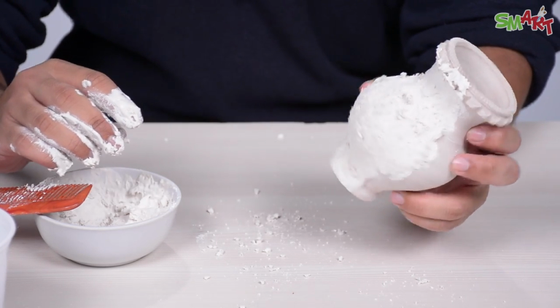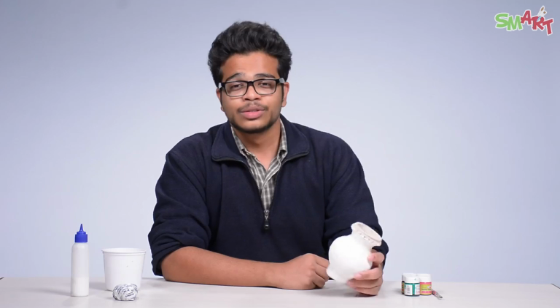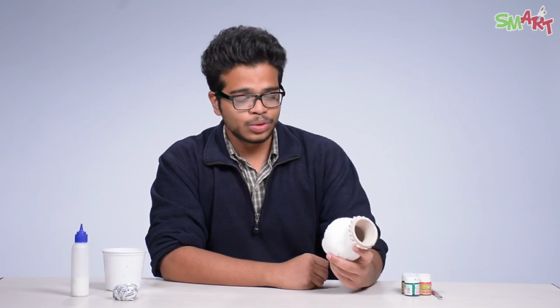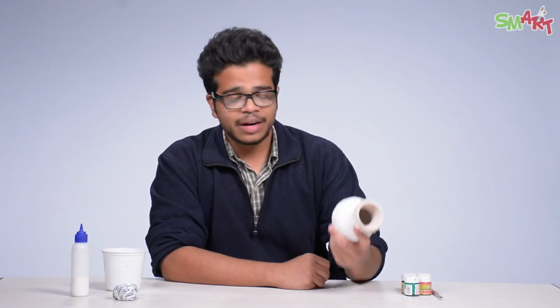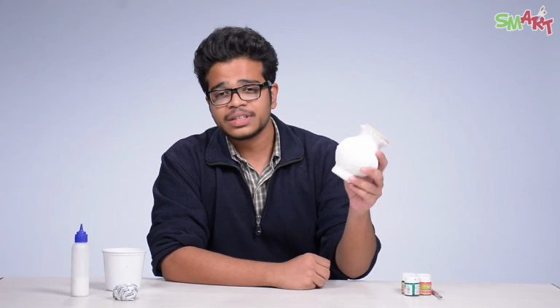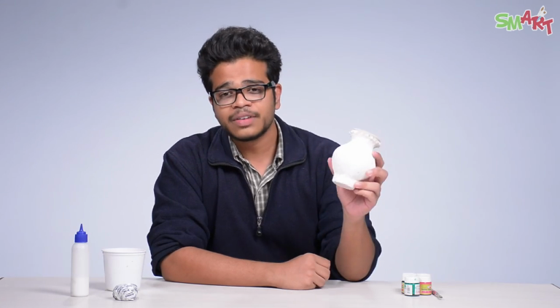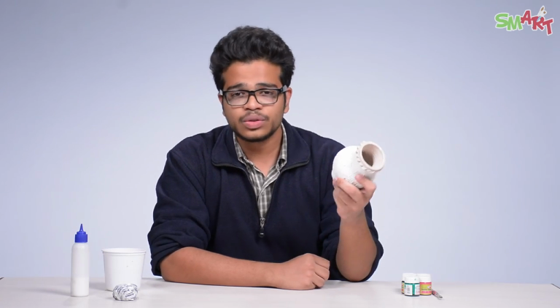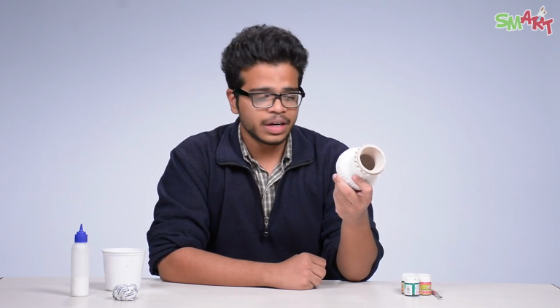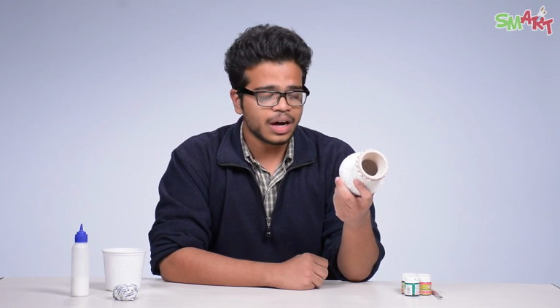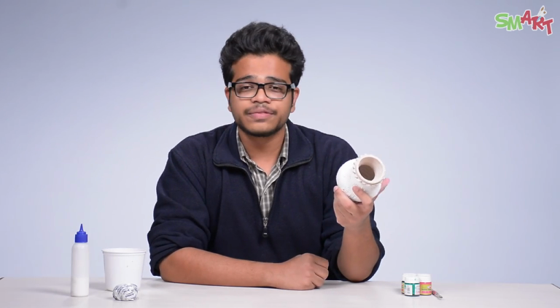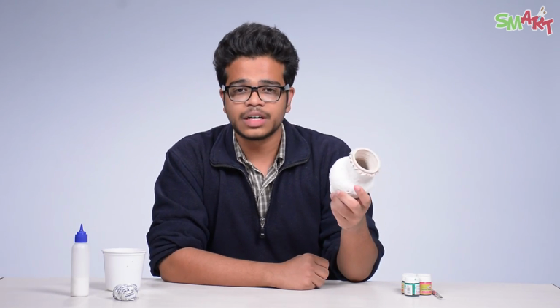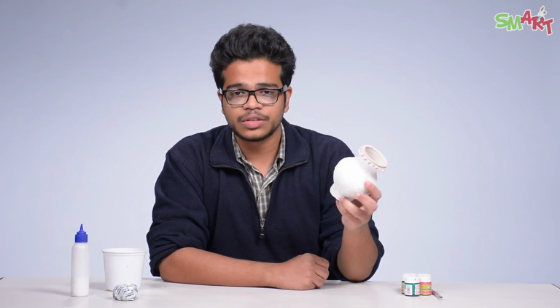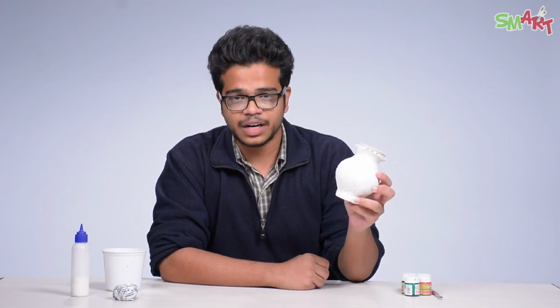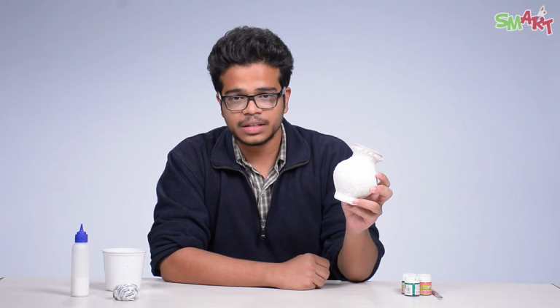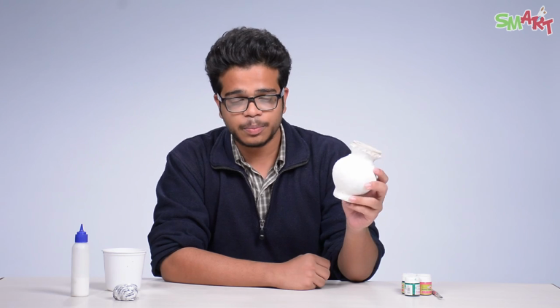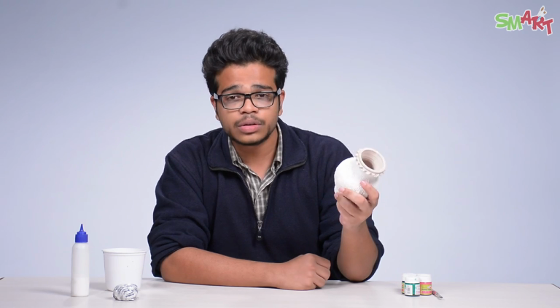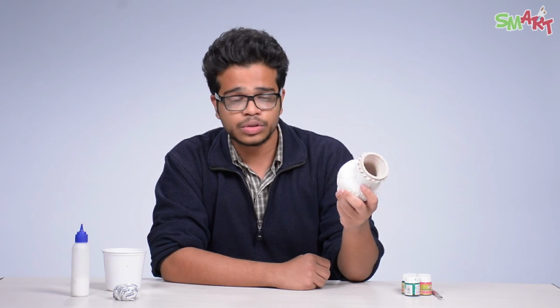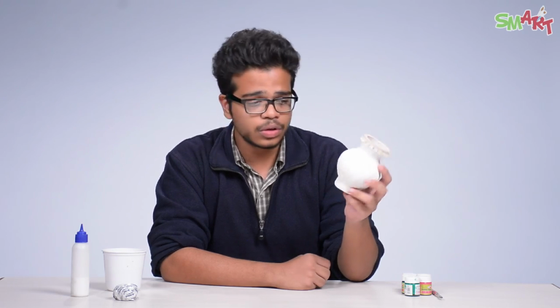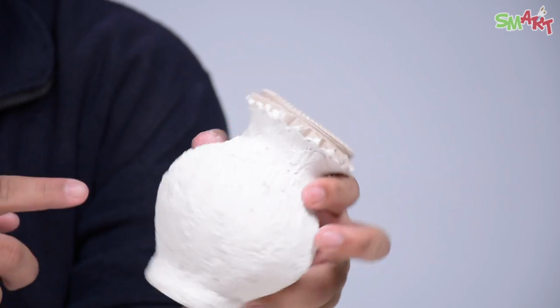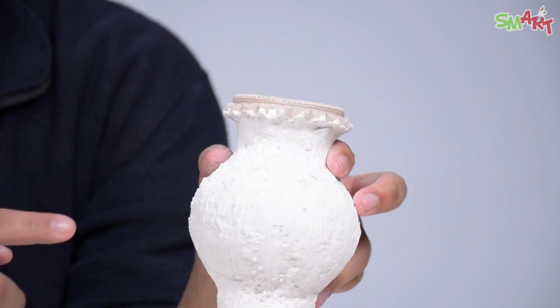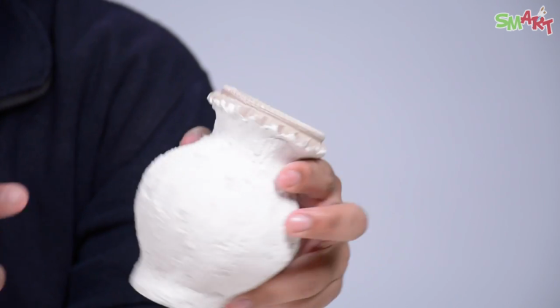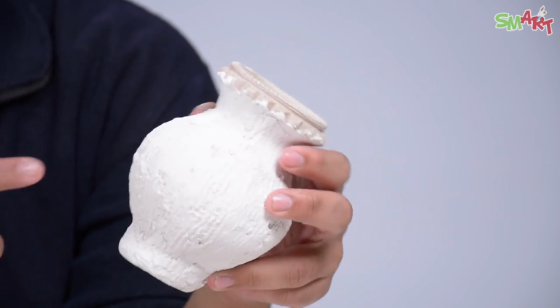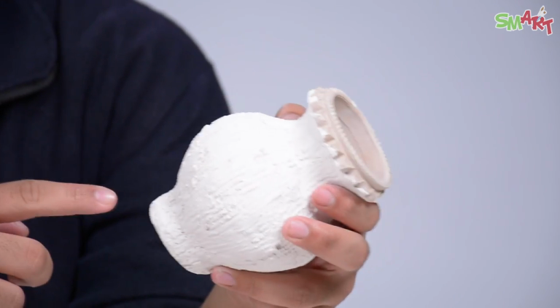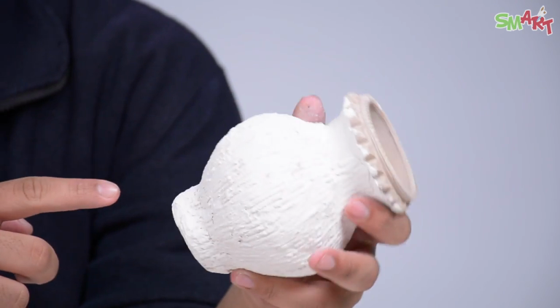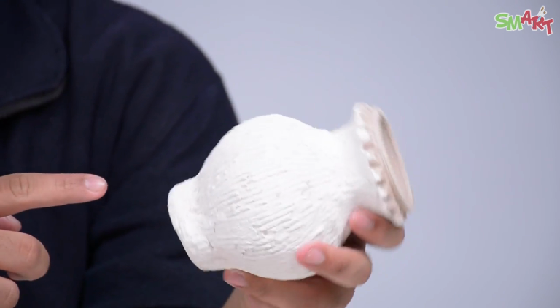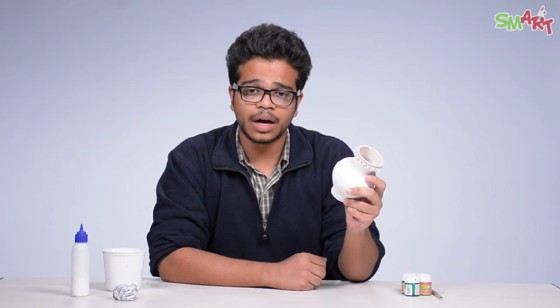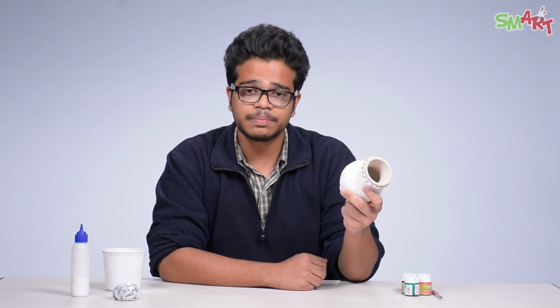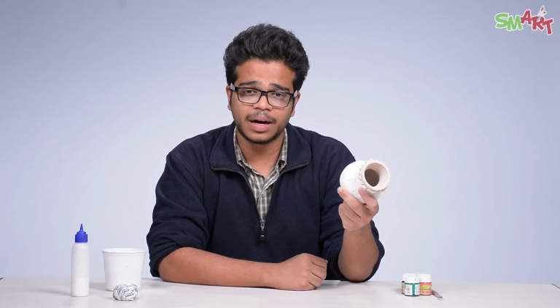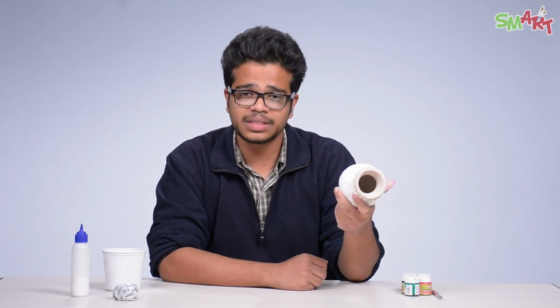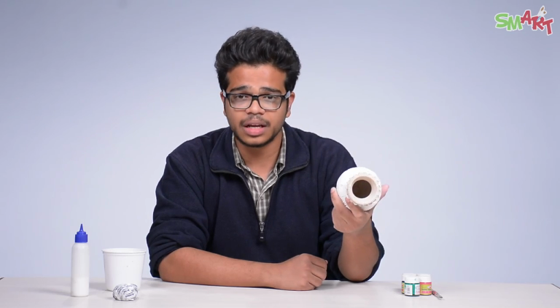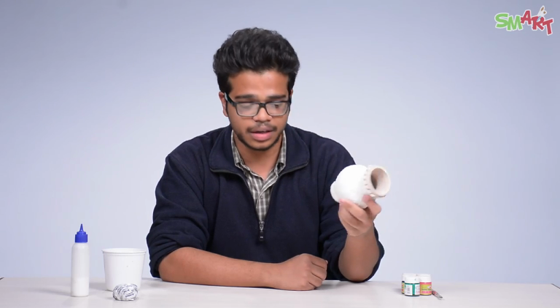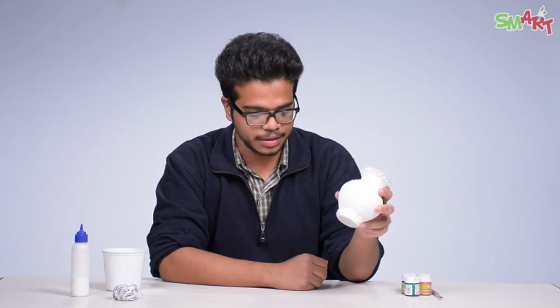So after one to one and a half hours of drying, the pot should look somewhat like this. Now we will color it.